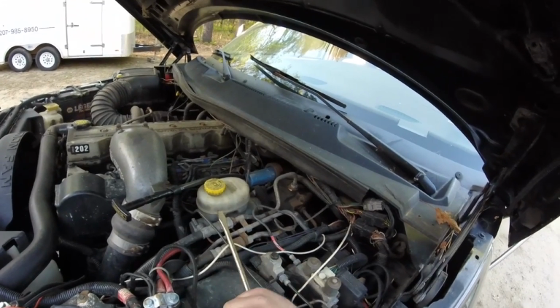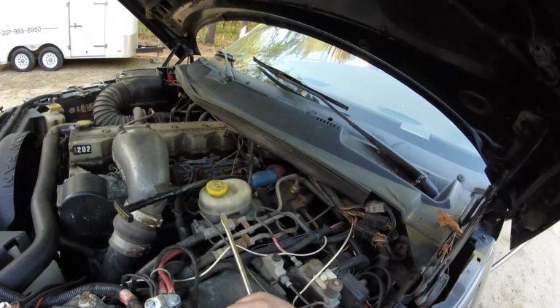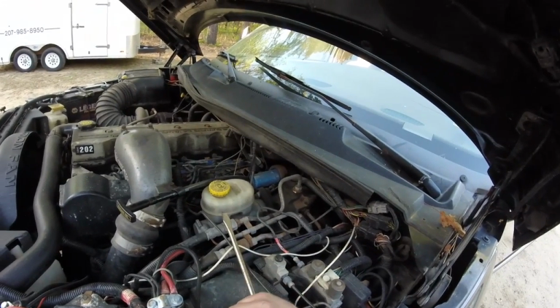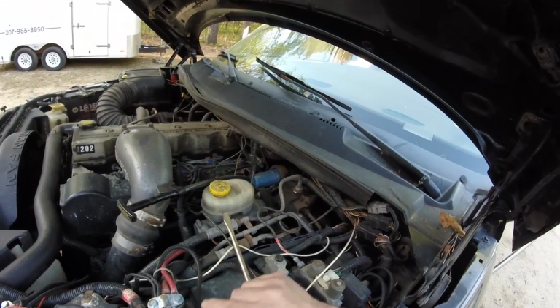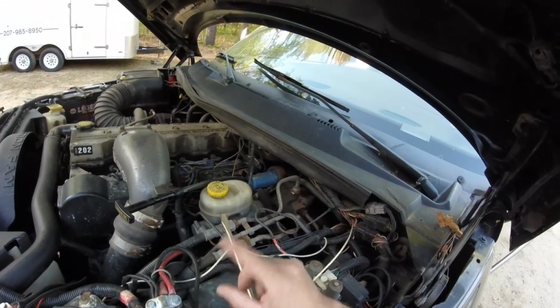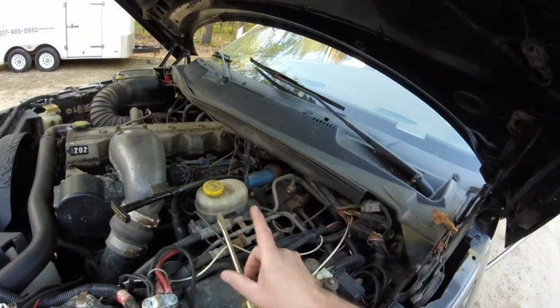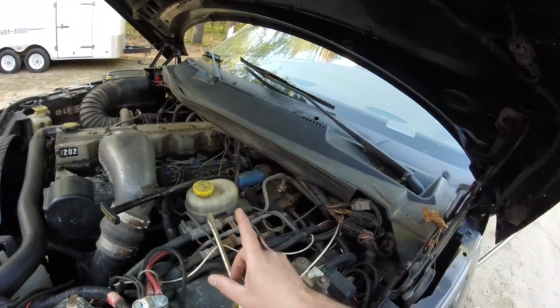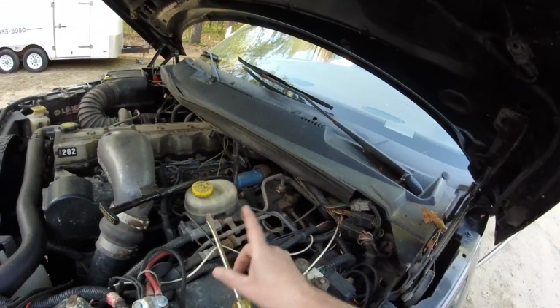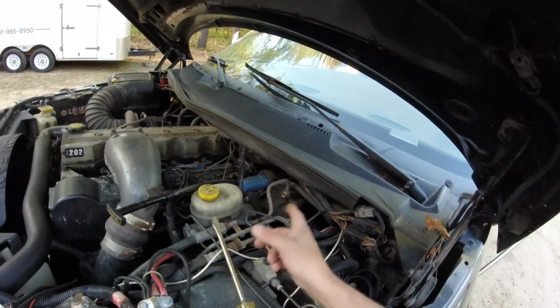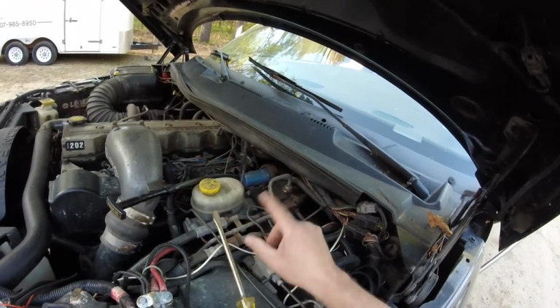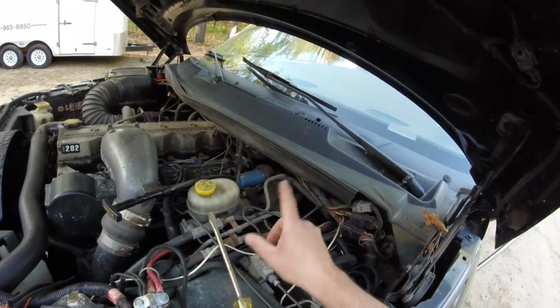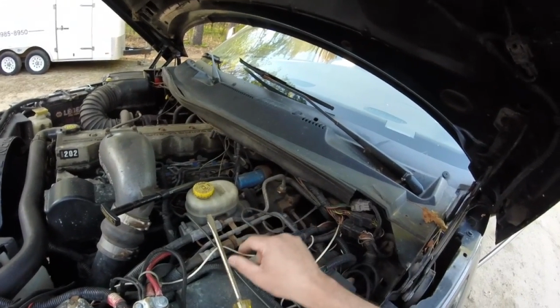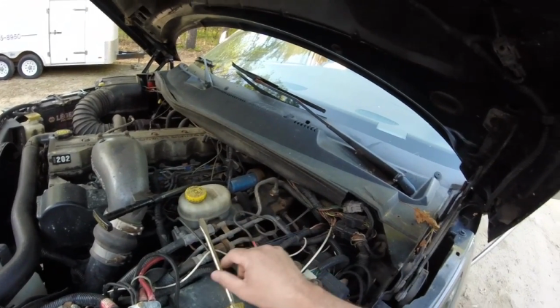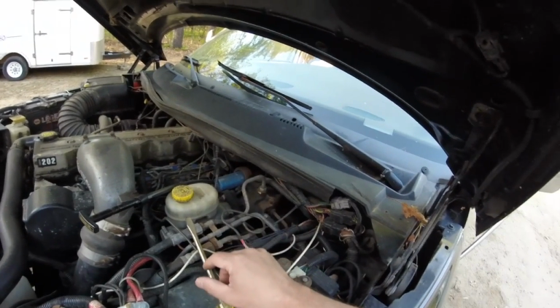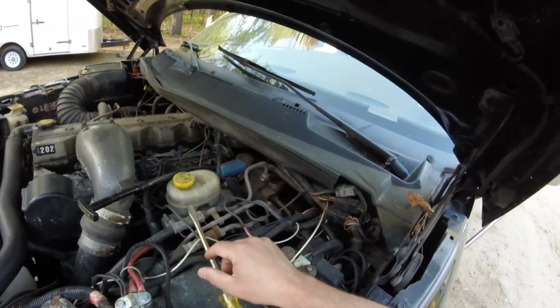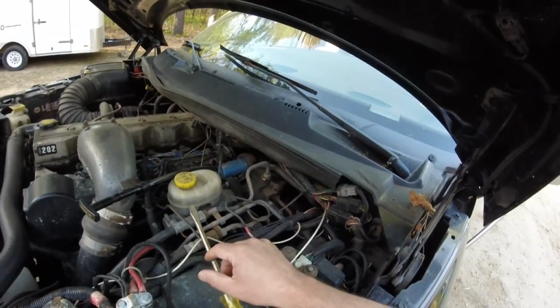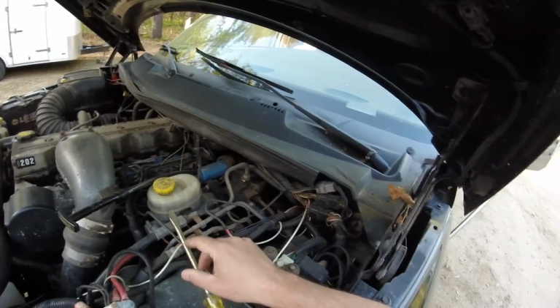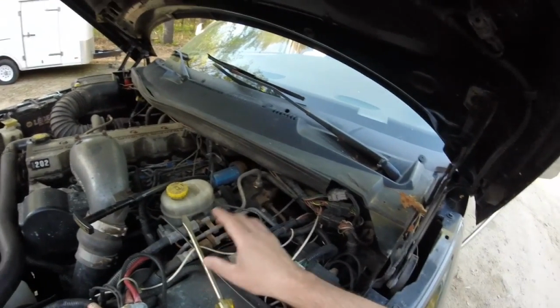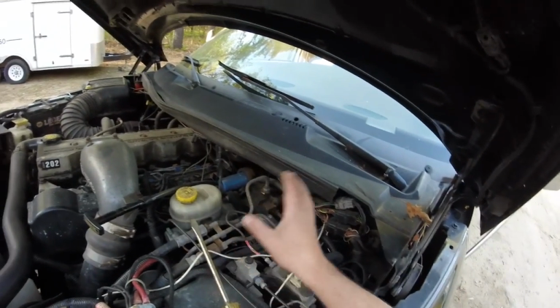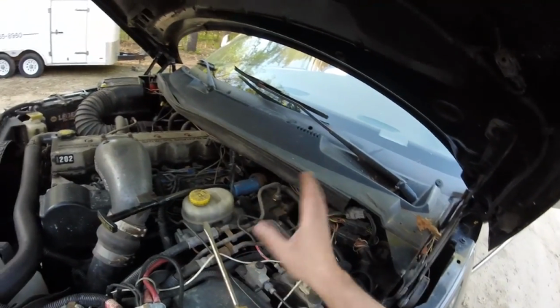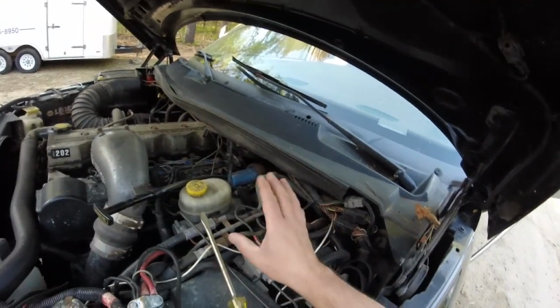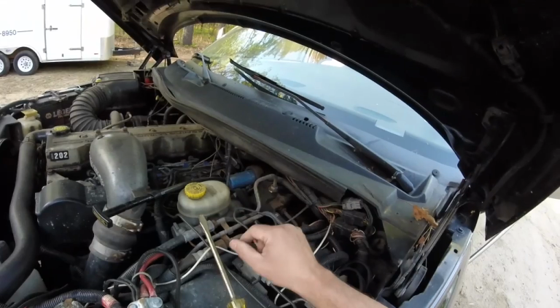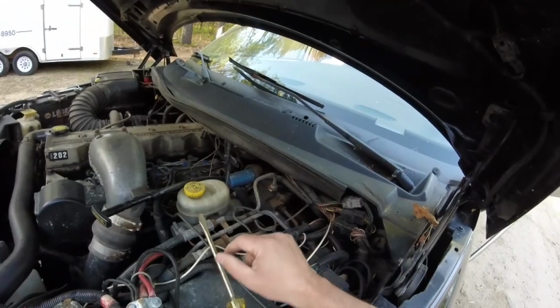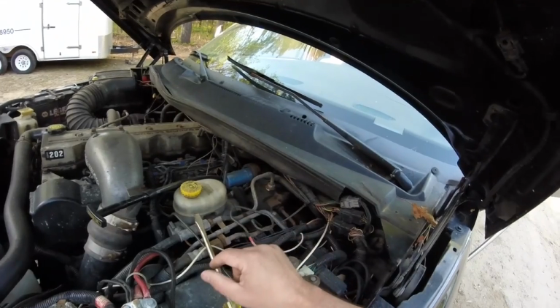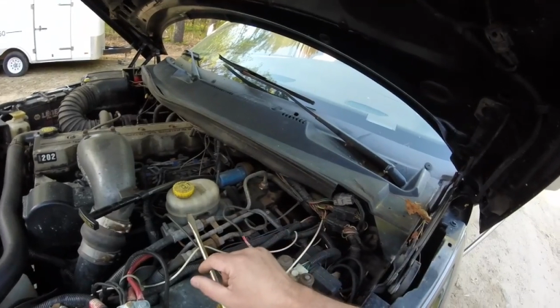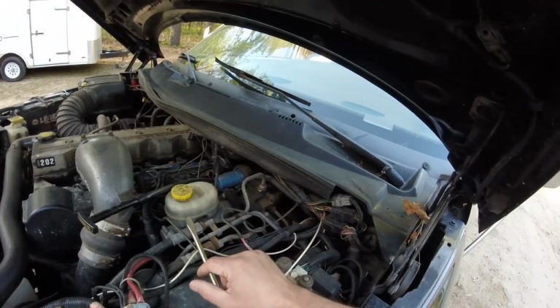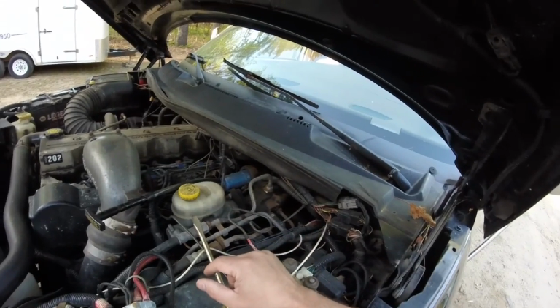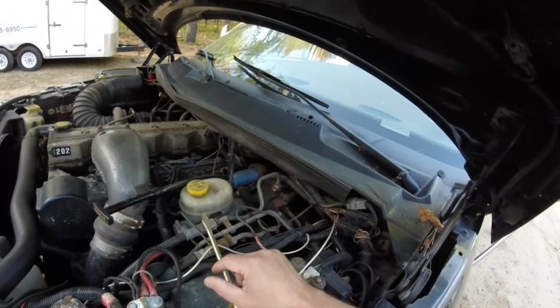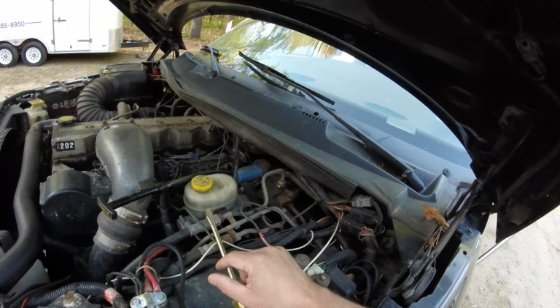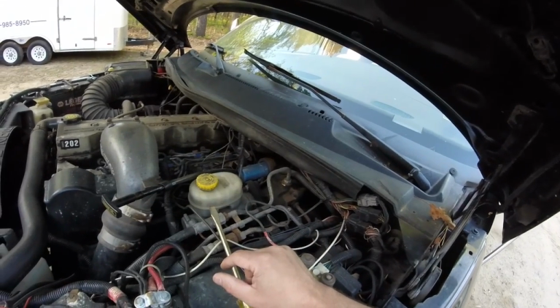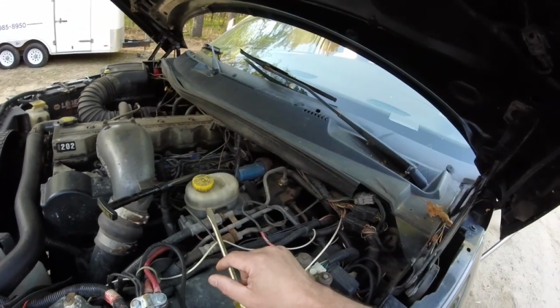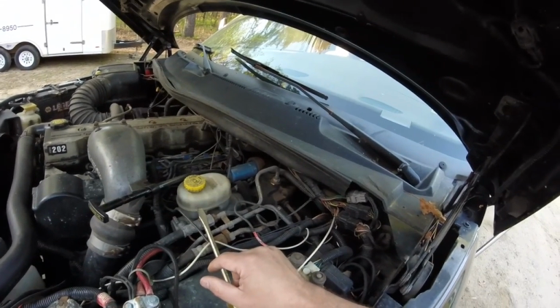I do have a brand new wiper motor, but I'm going to do some tests first to see if the motor is getting powered before I replace that.